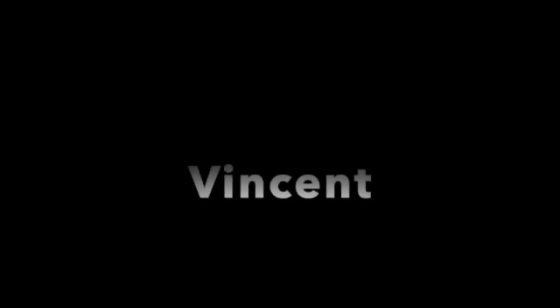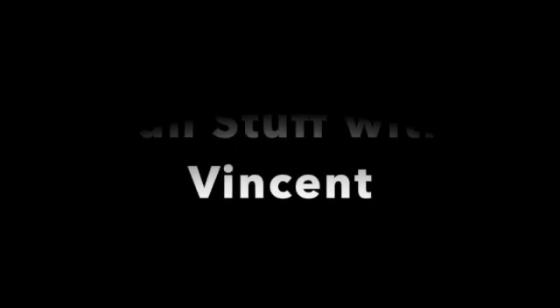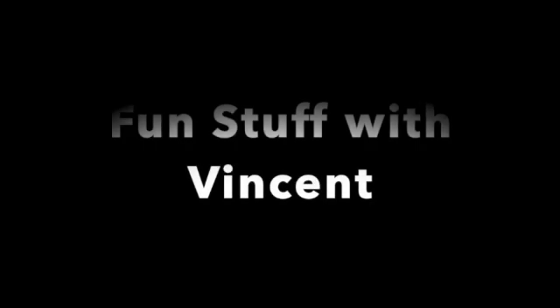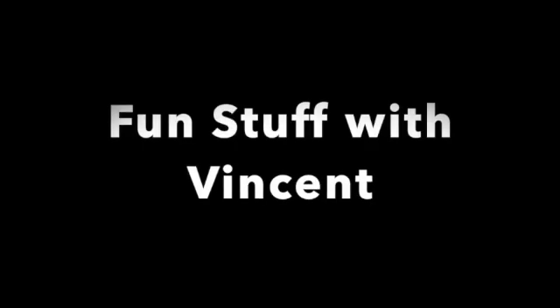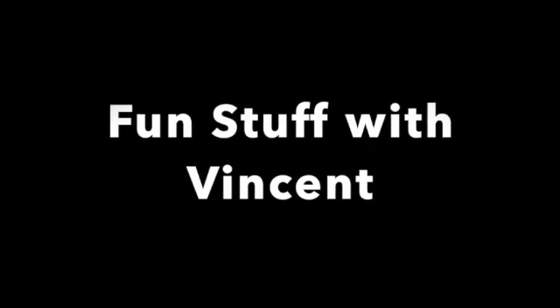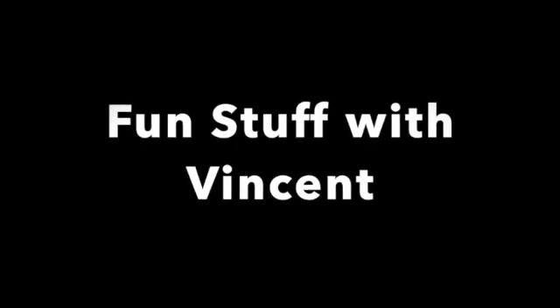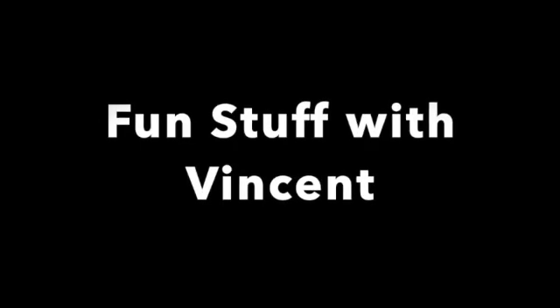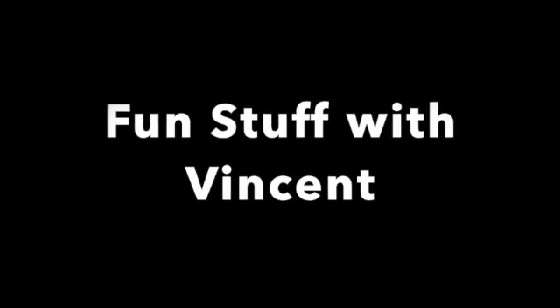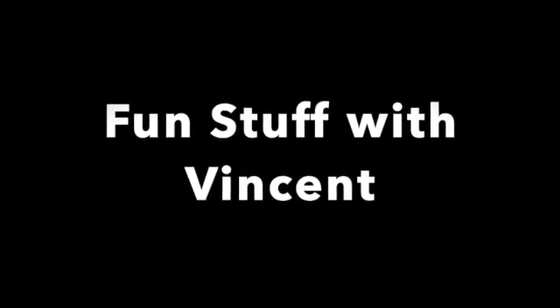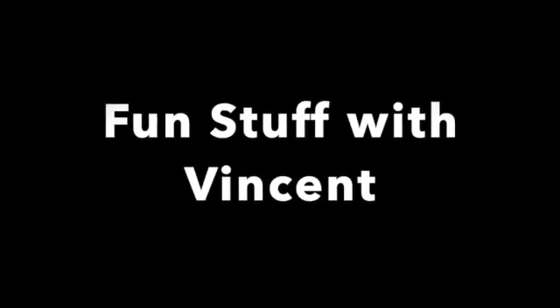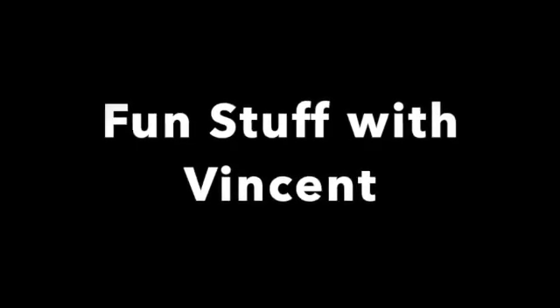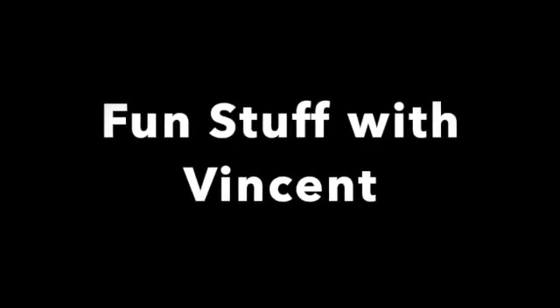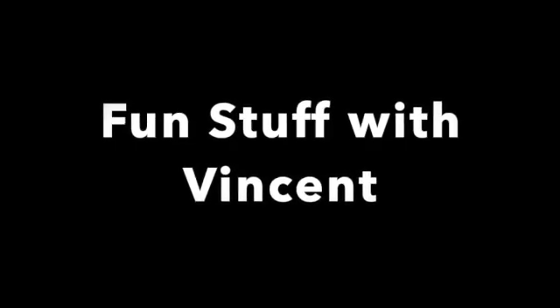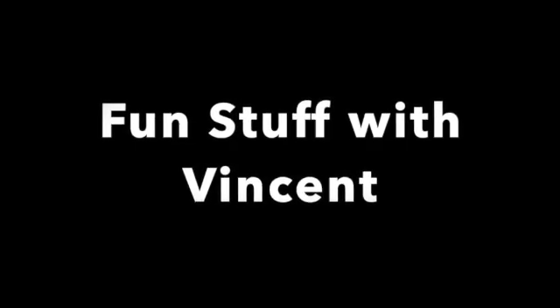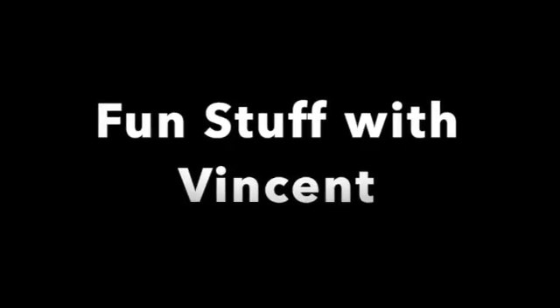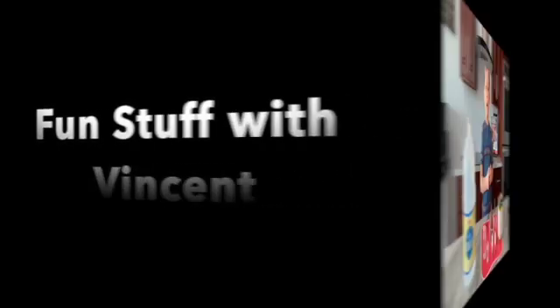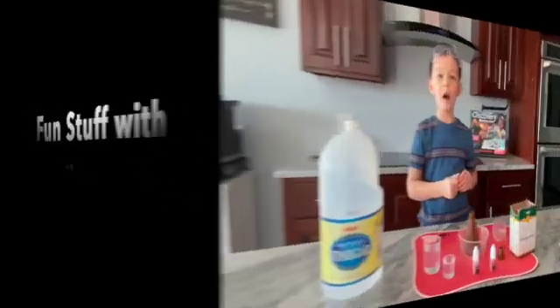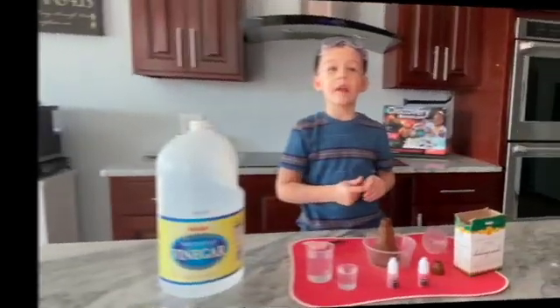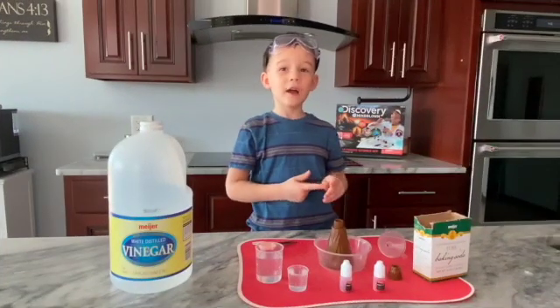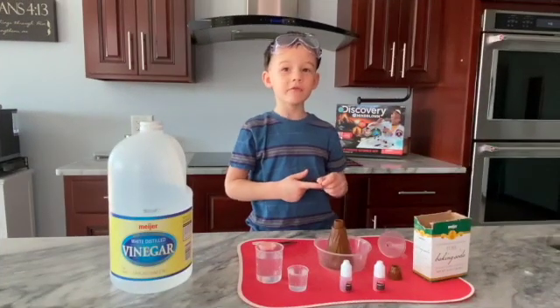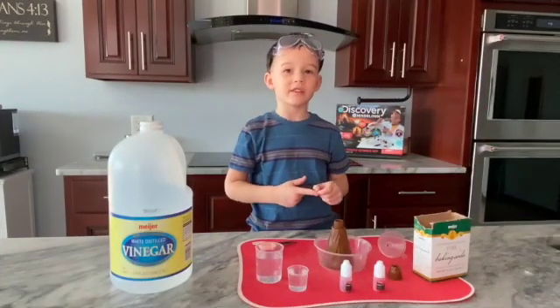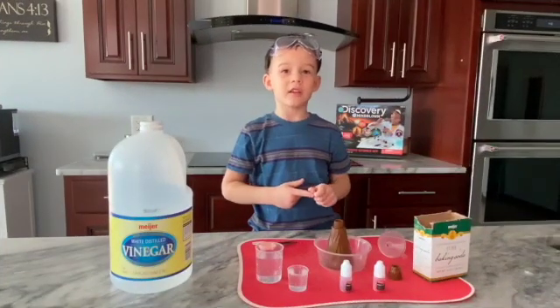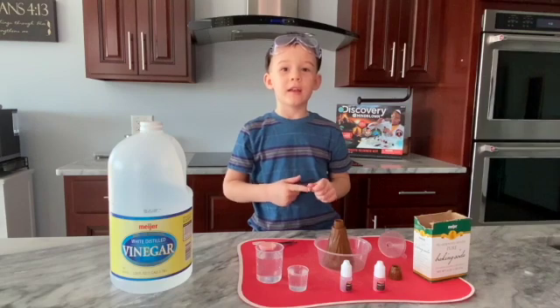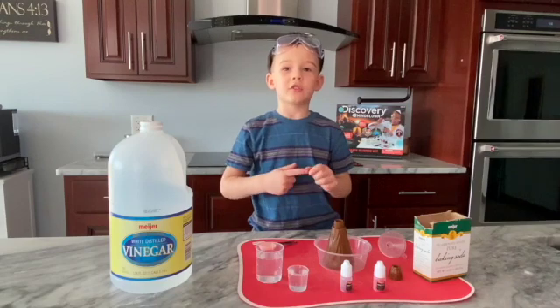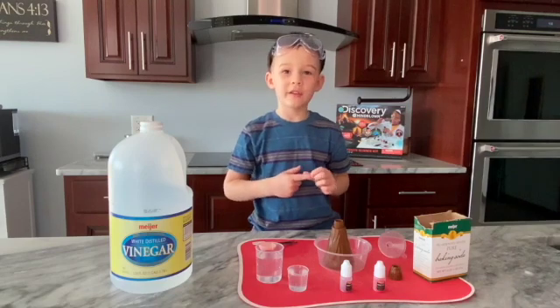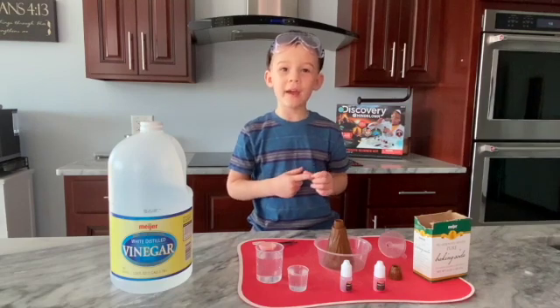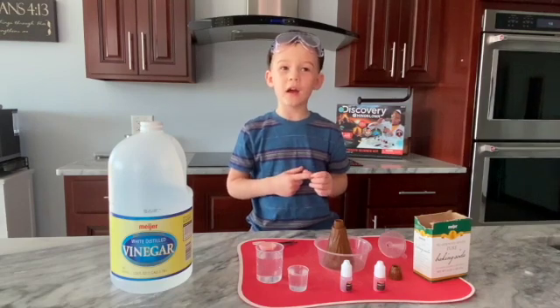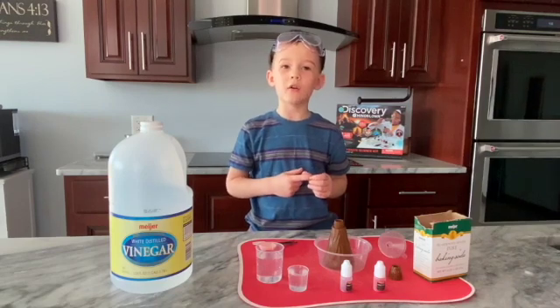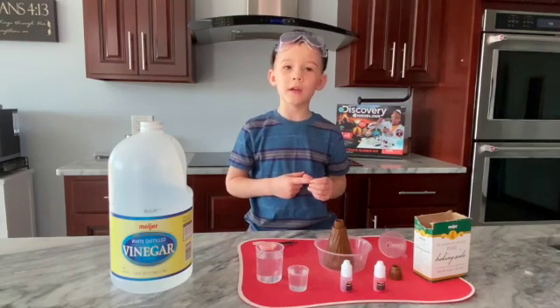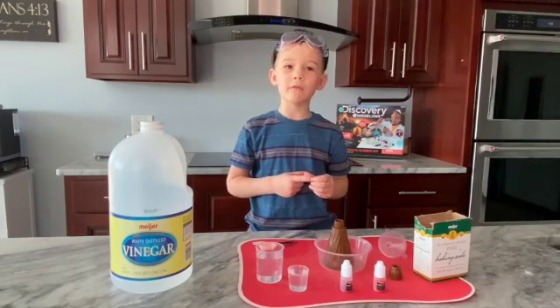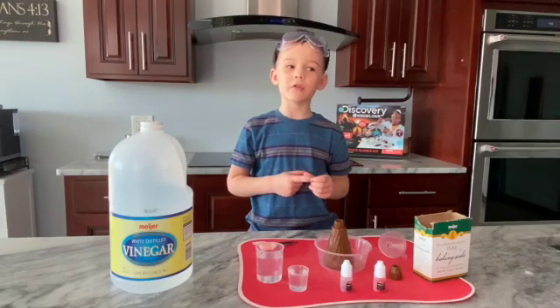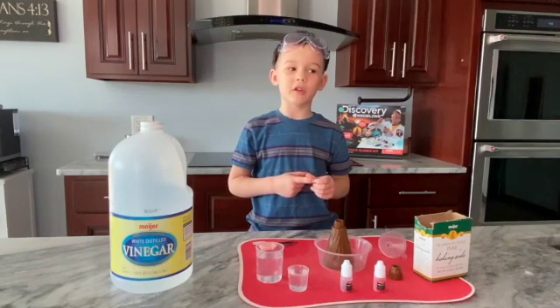Fun stuff with Vincent! Hi, I'm Vincent and today I will make a volcano.